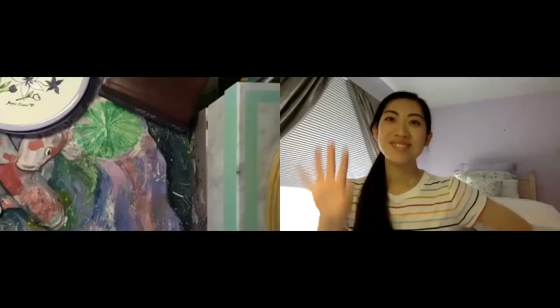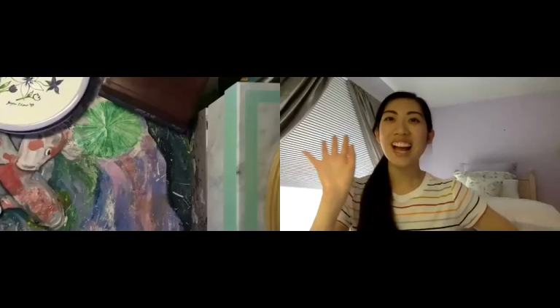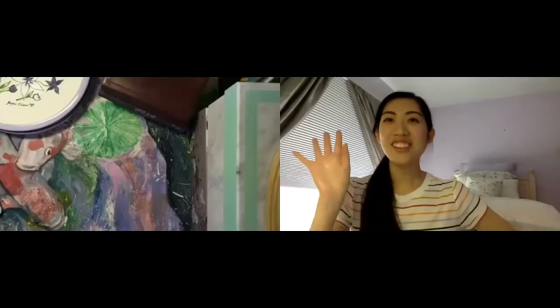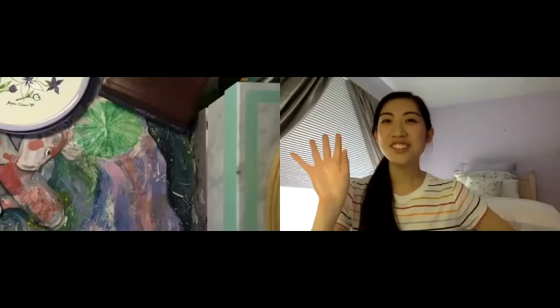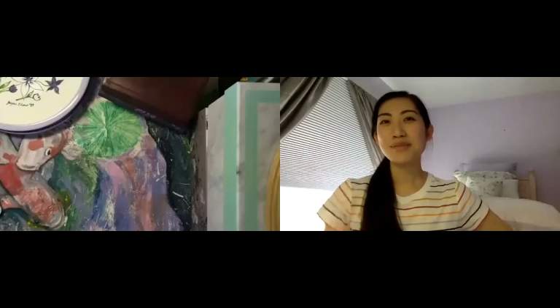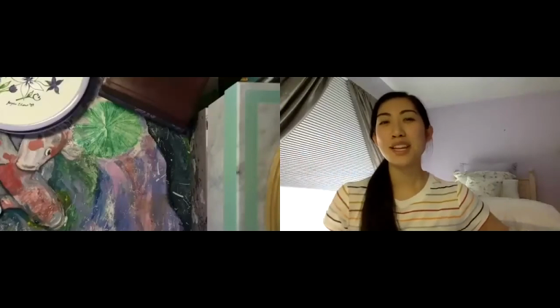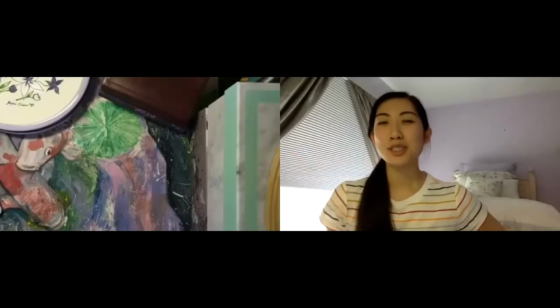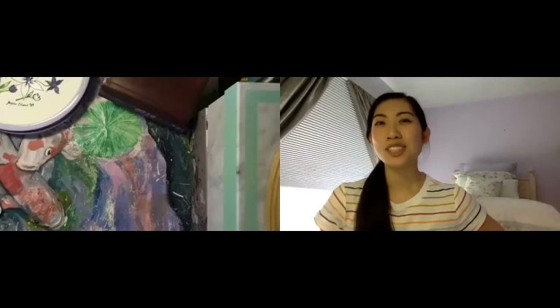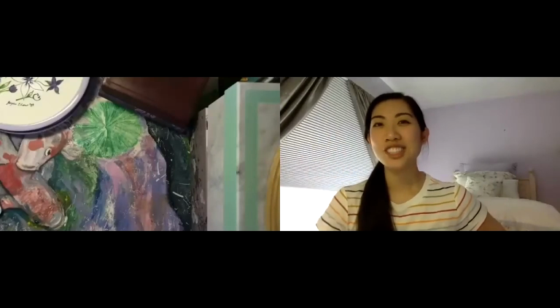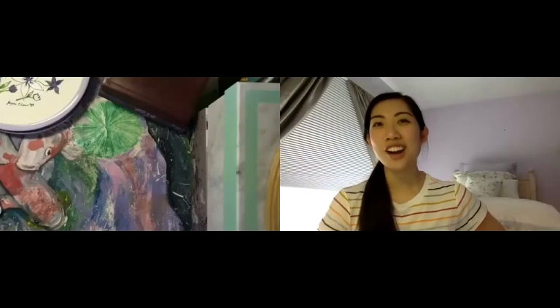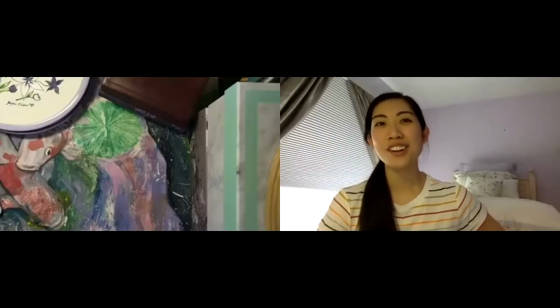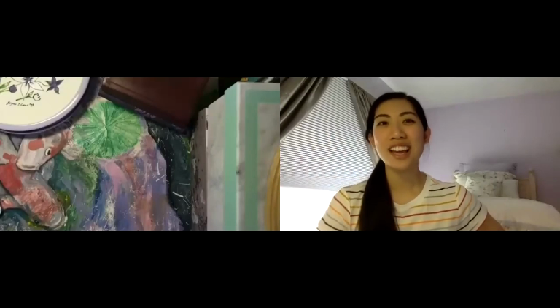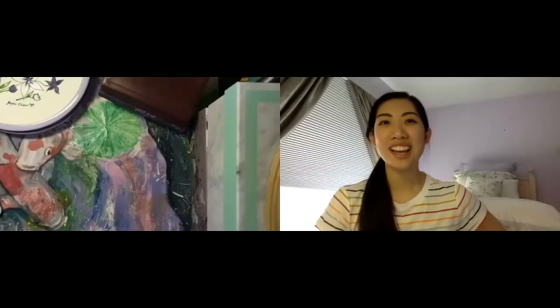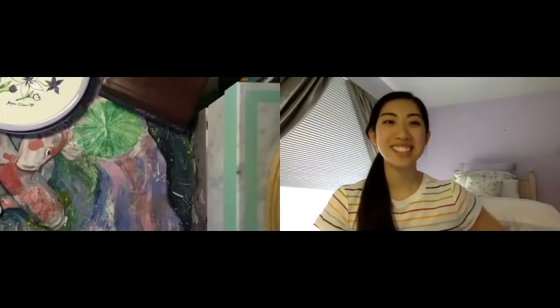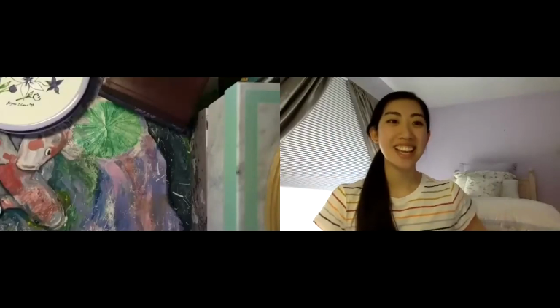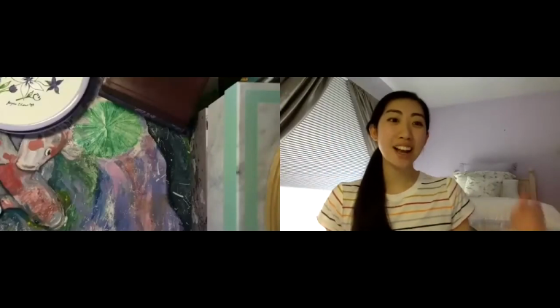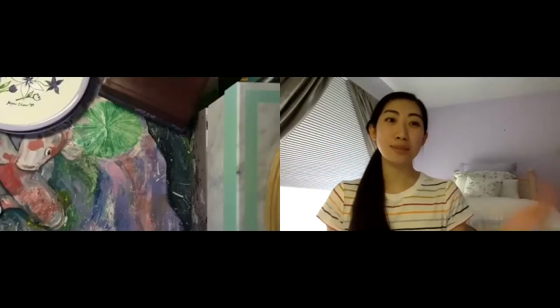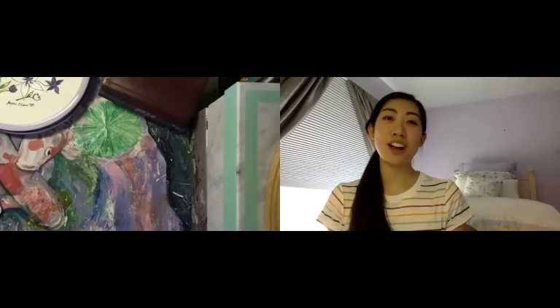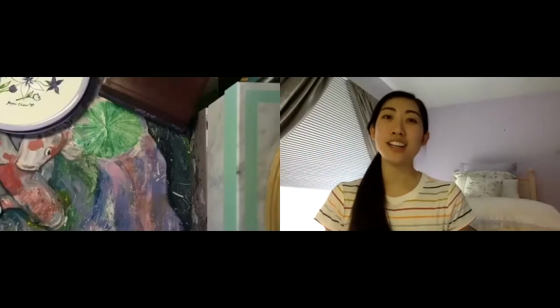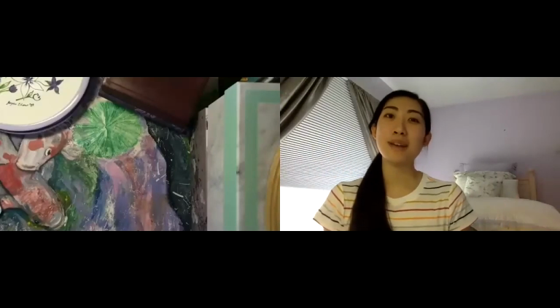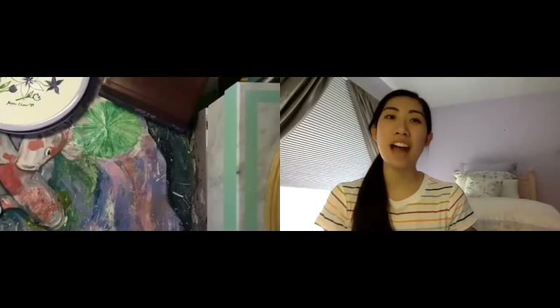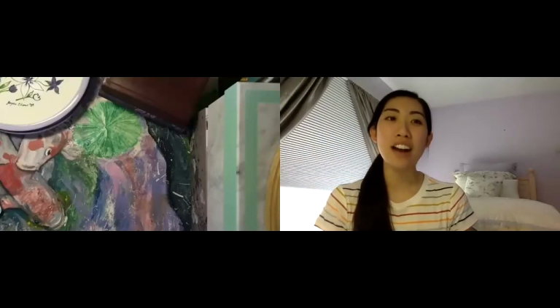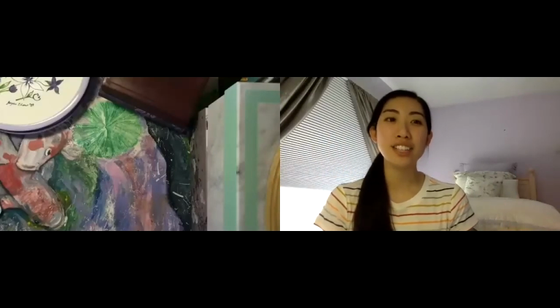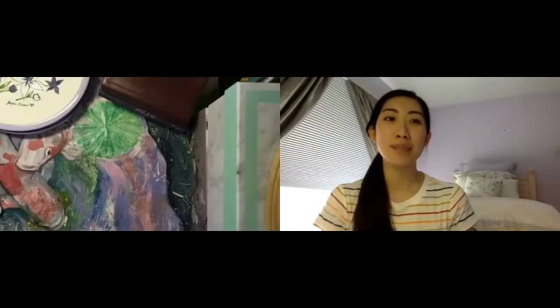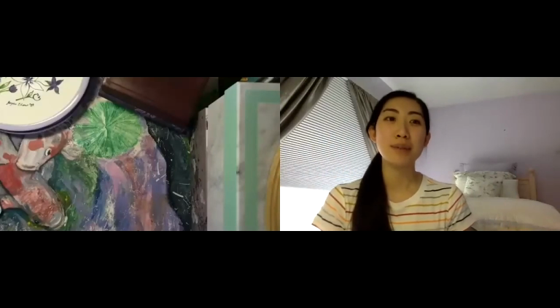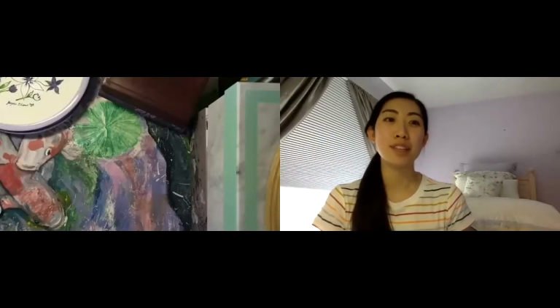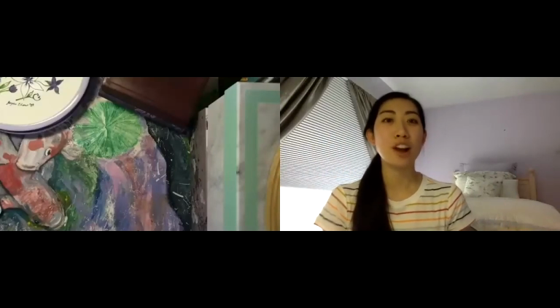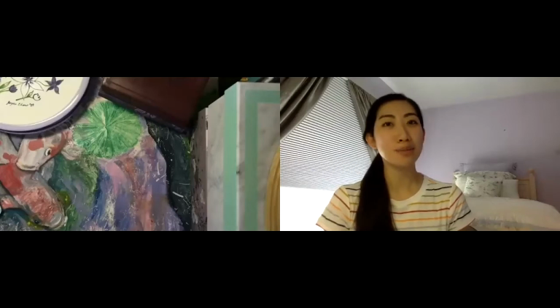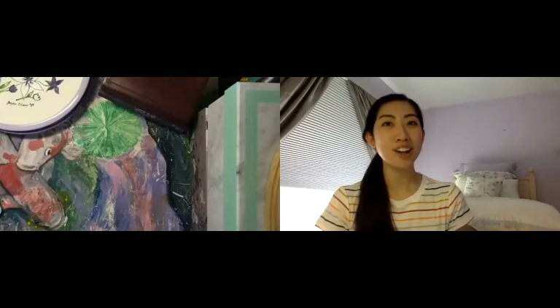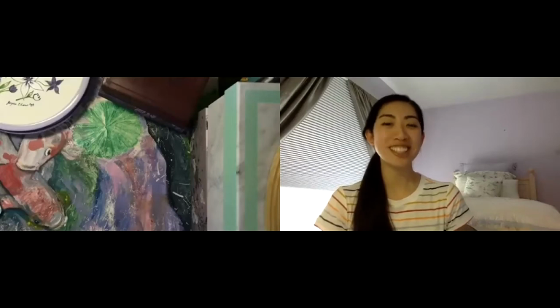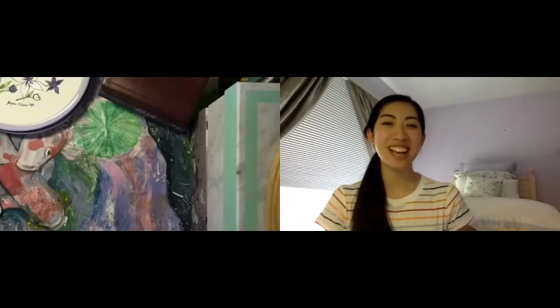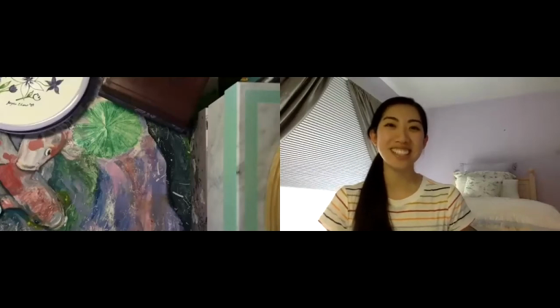Hi everyone, my name is Joyce Chow and today I'll be talking about how to come up with art project ideas.